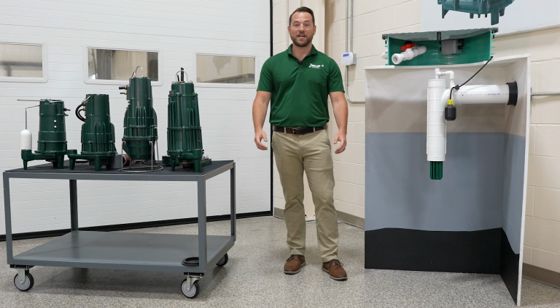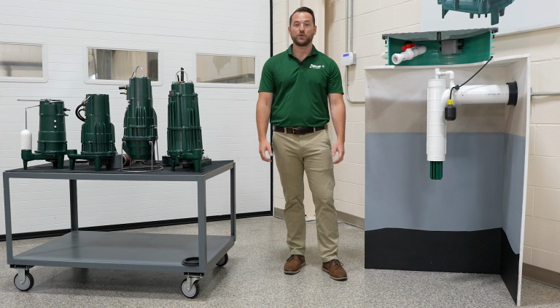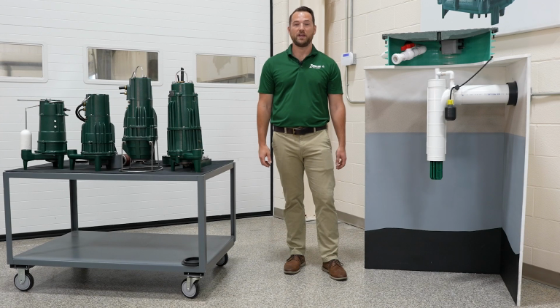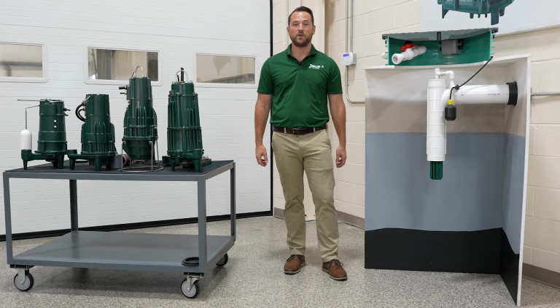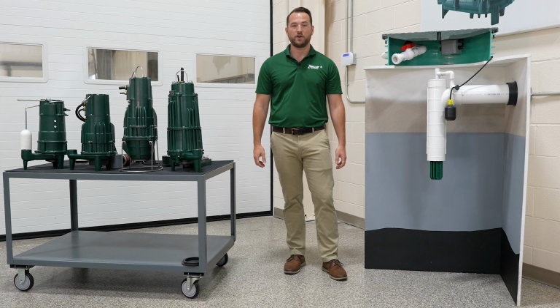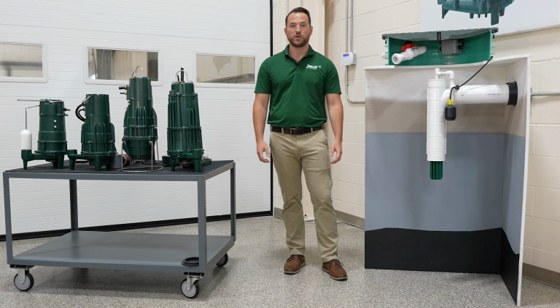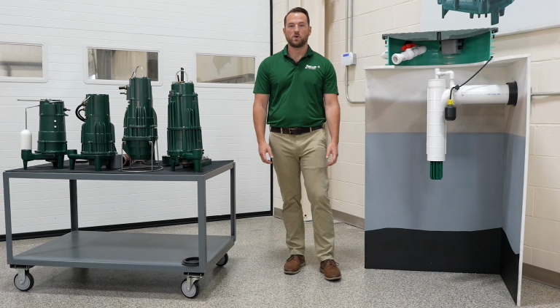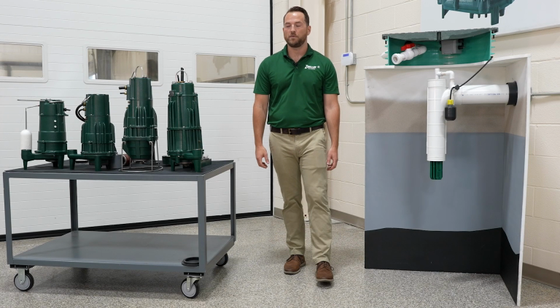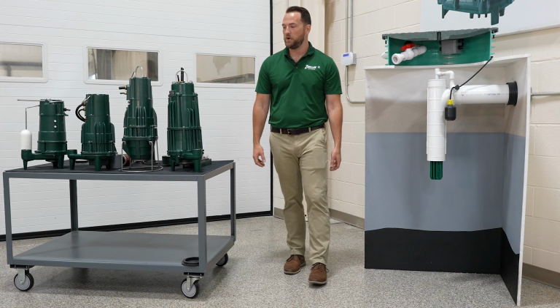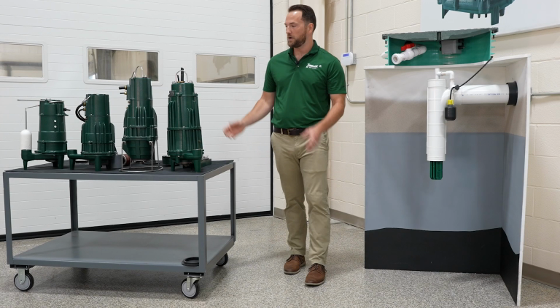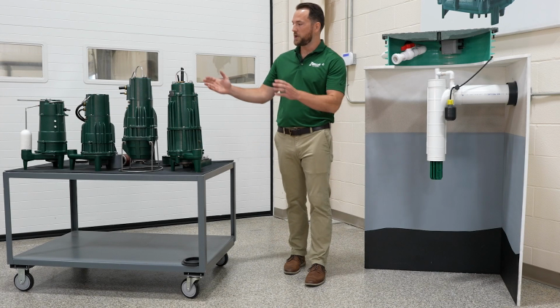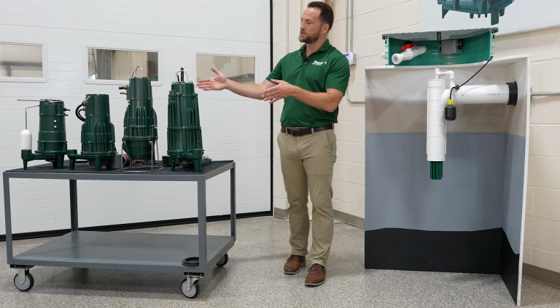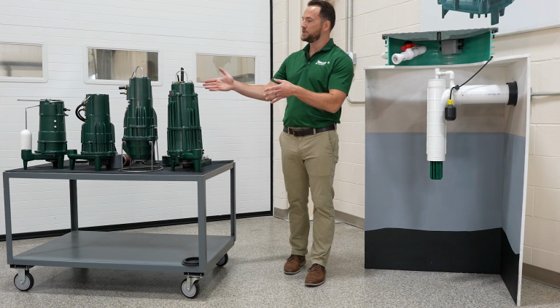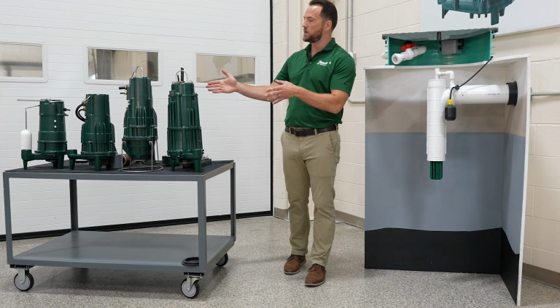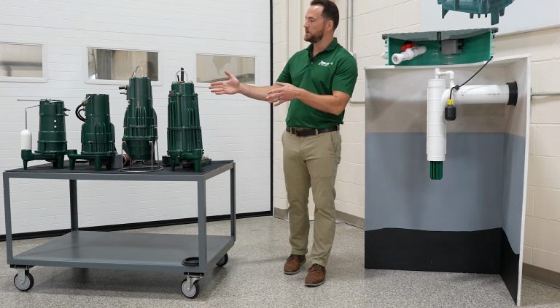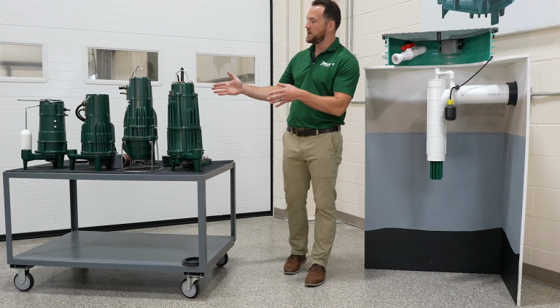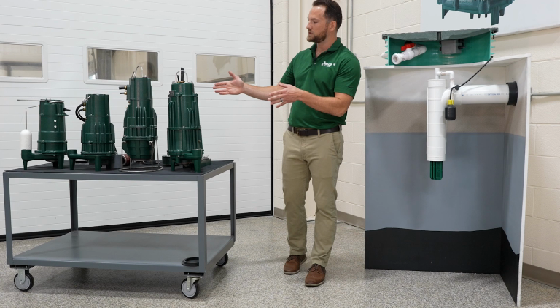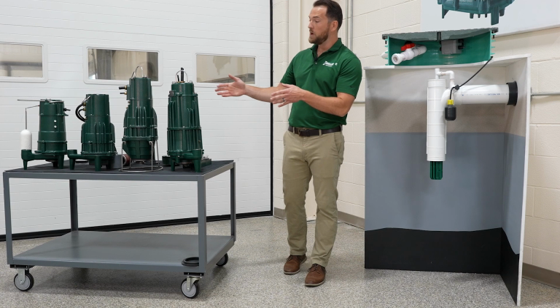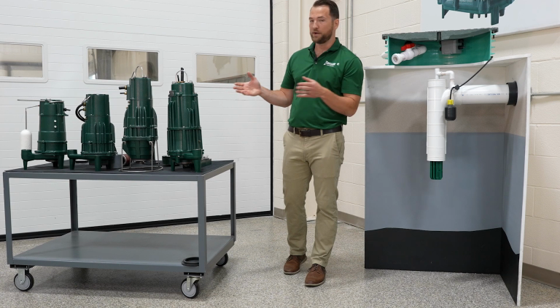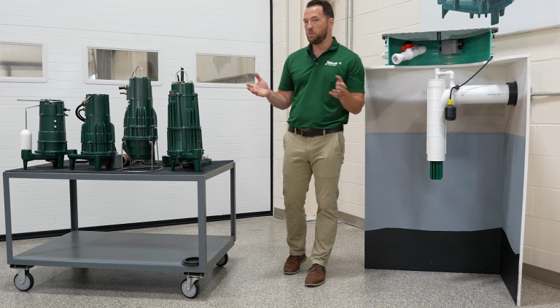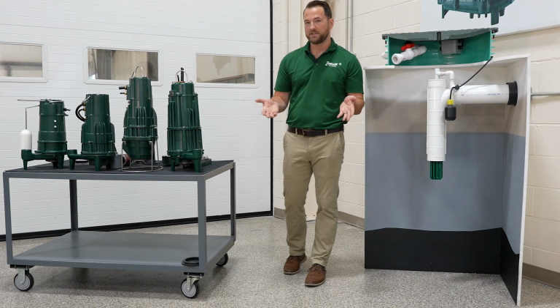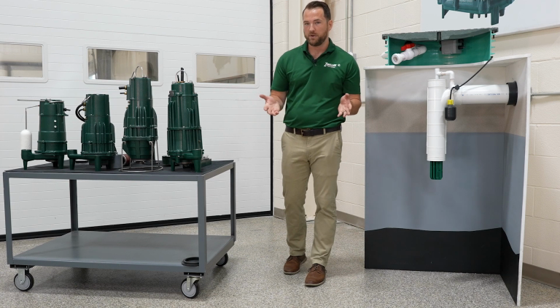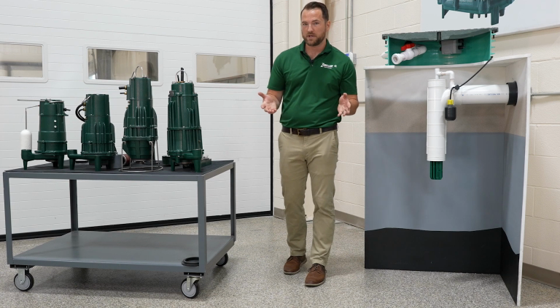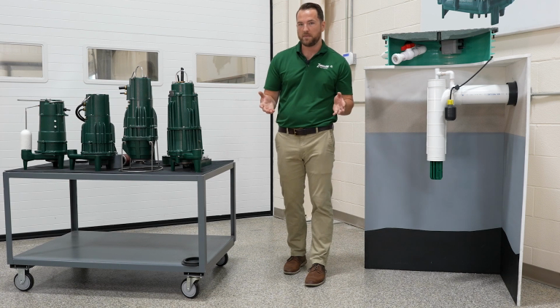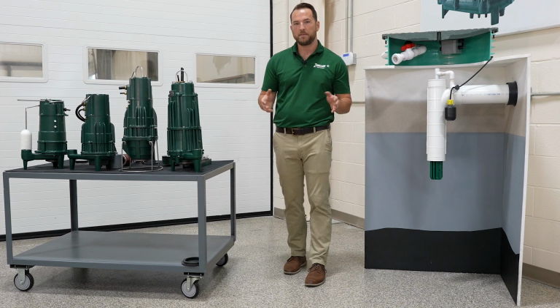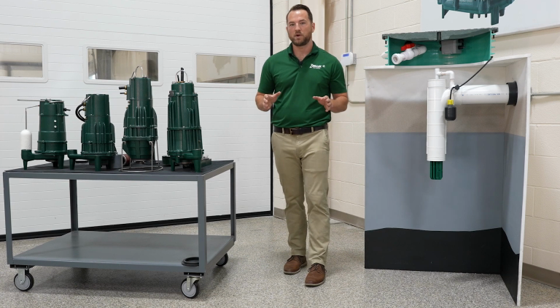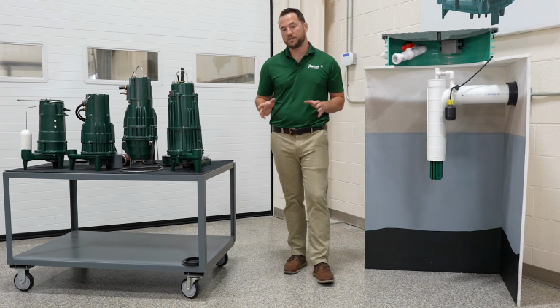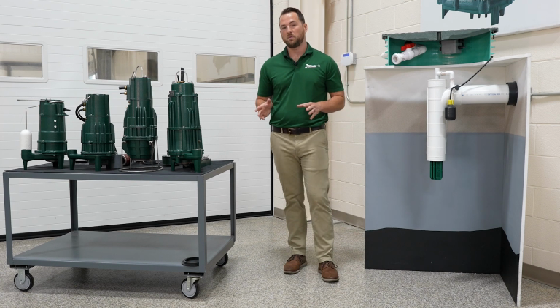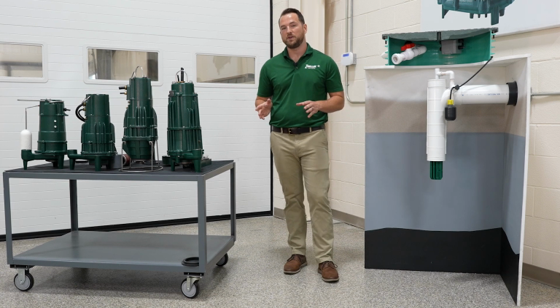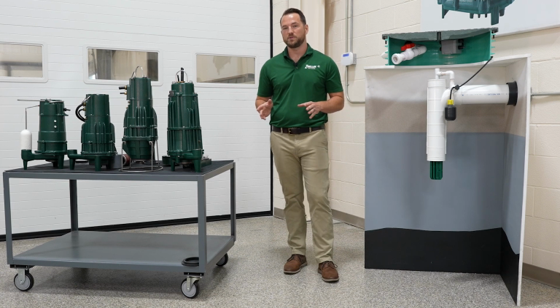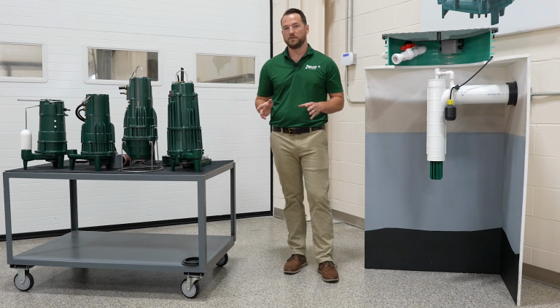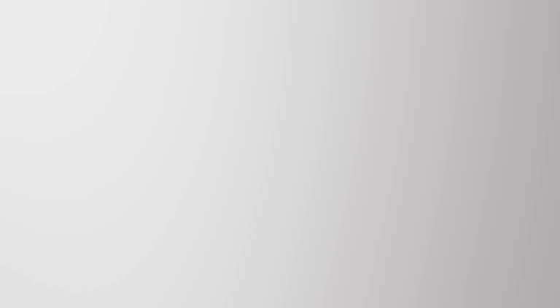That should give you a good general overview of our Shark Series grinder pumps — where you want to use them and maybe where you don't want to use them.